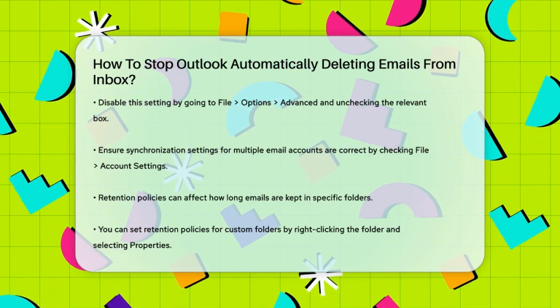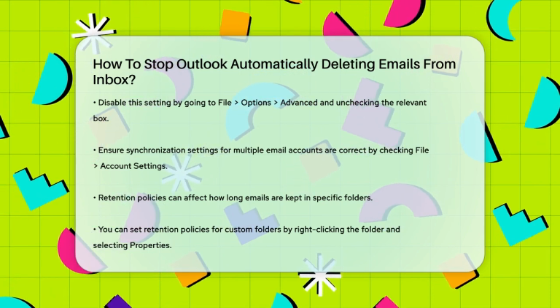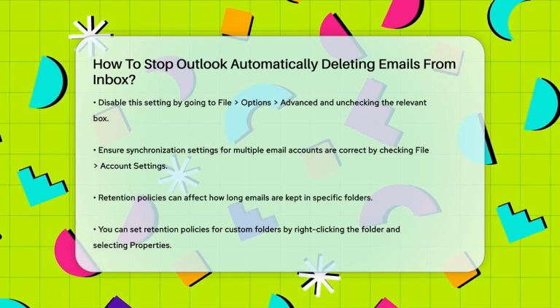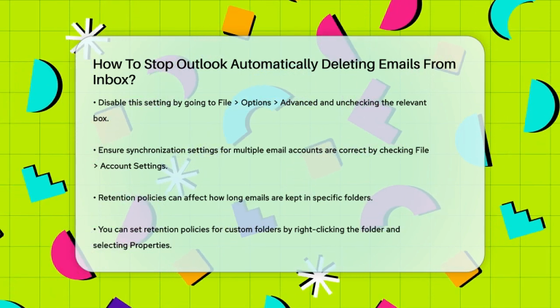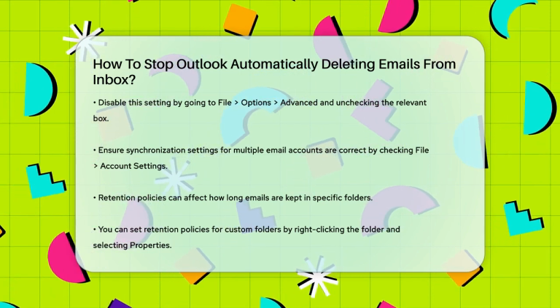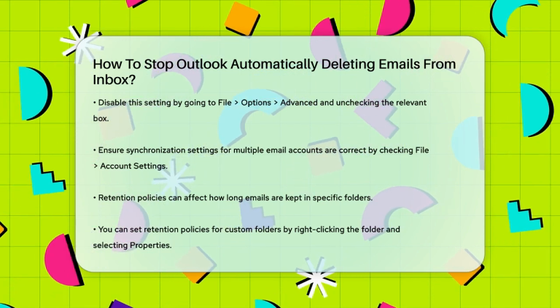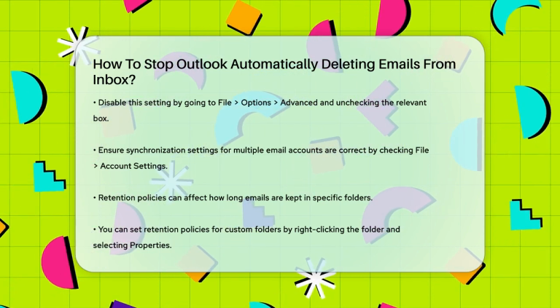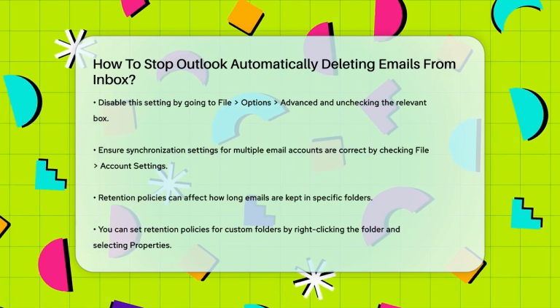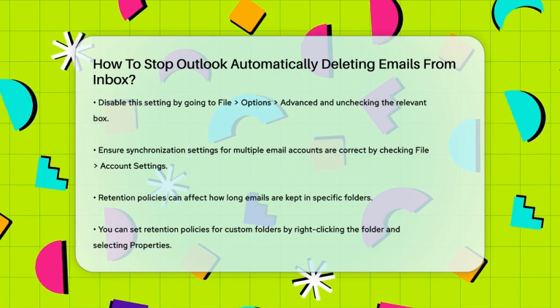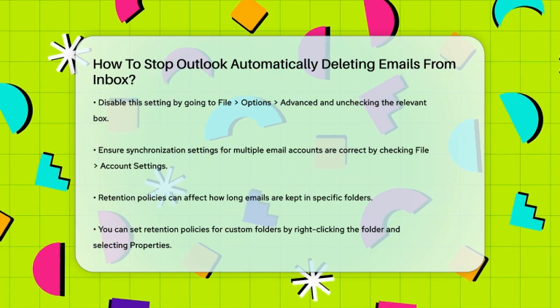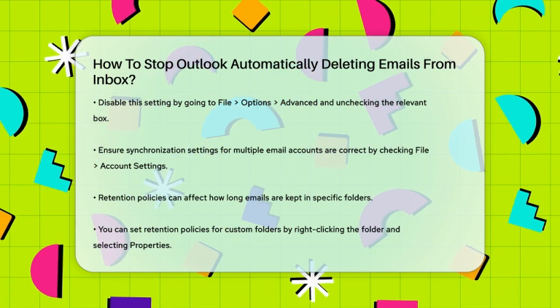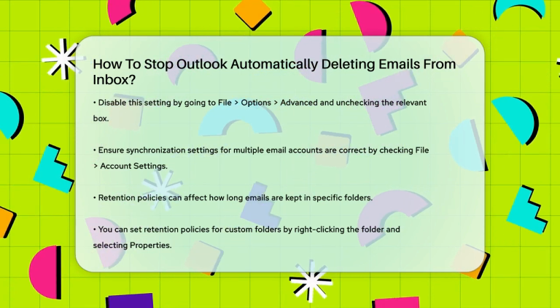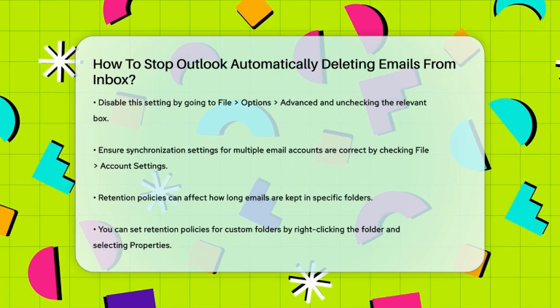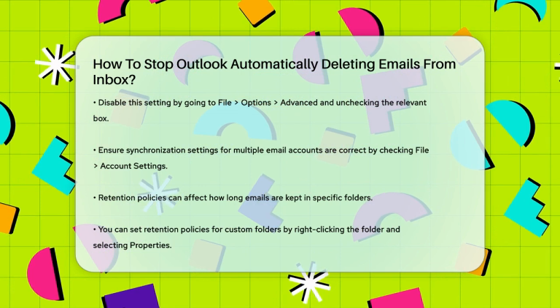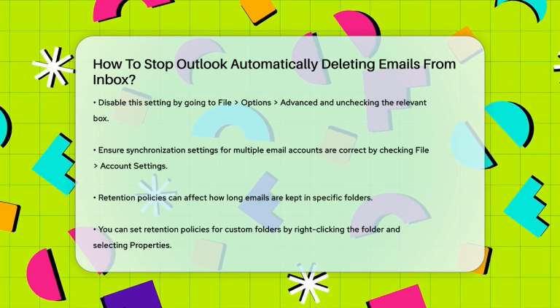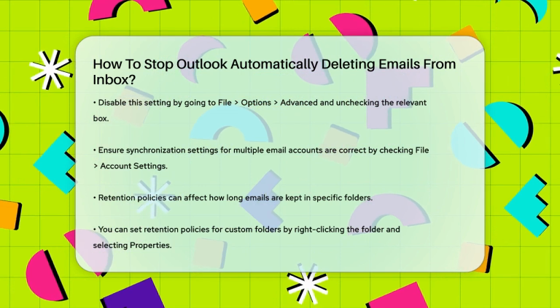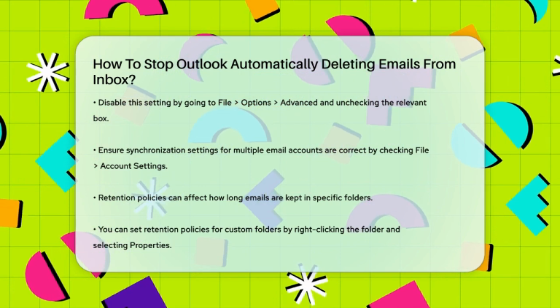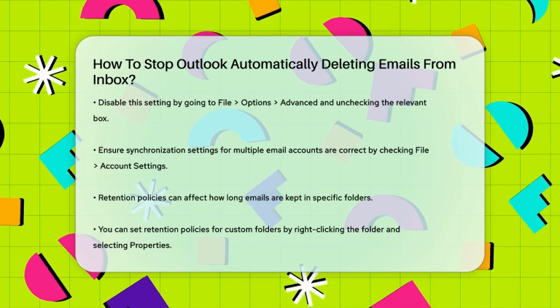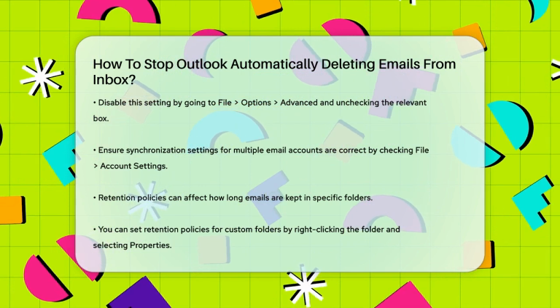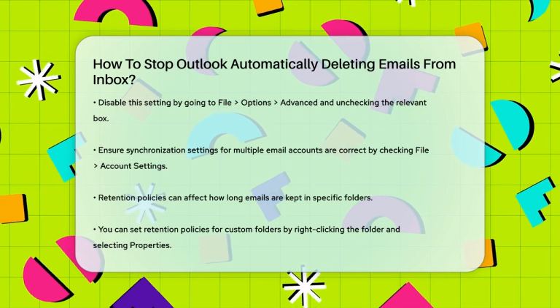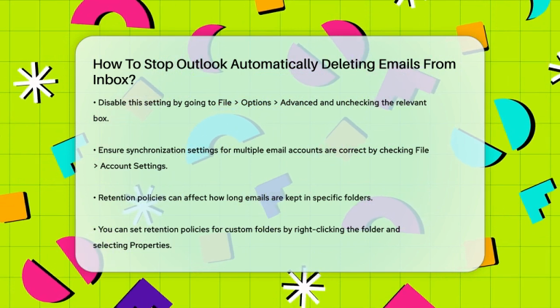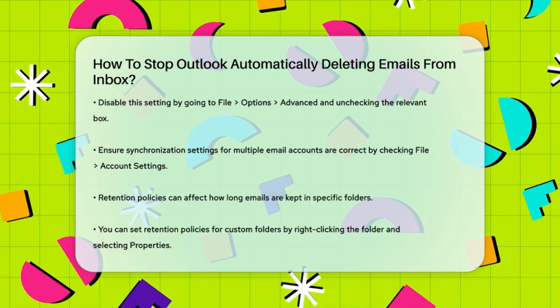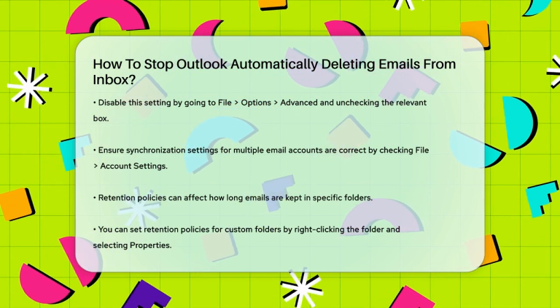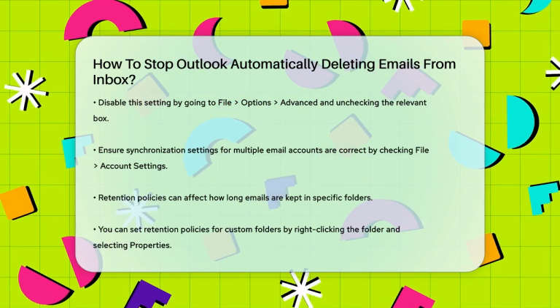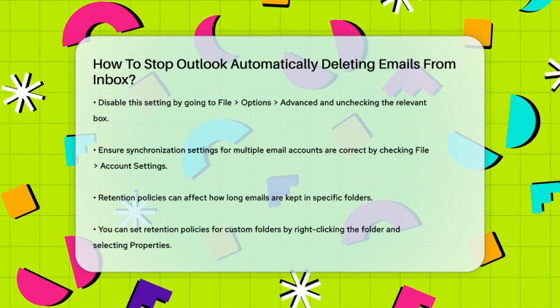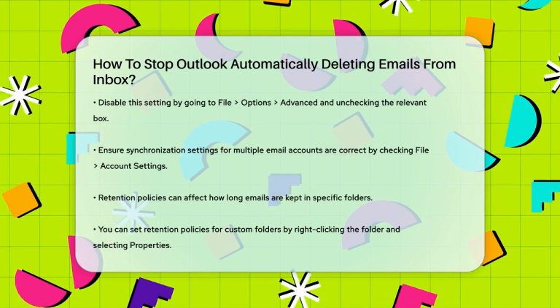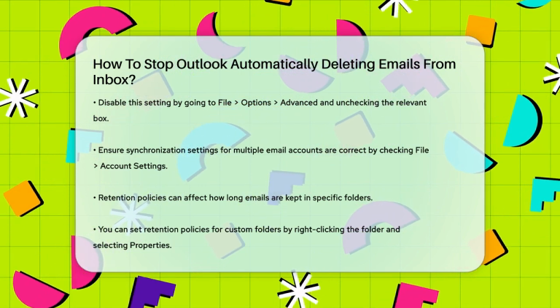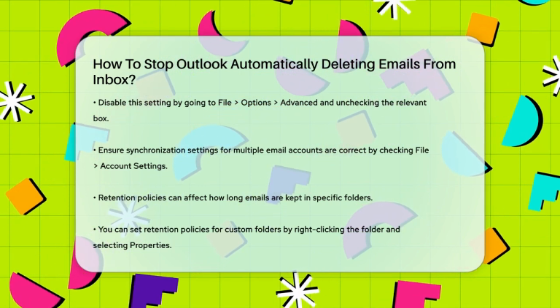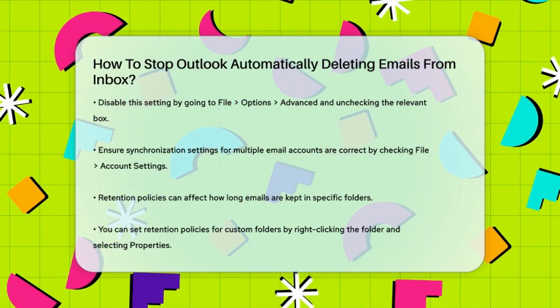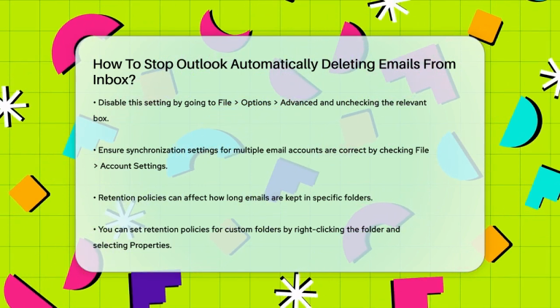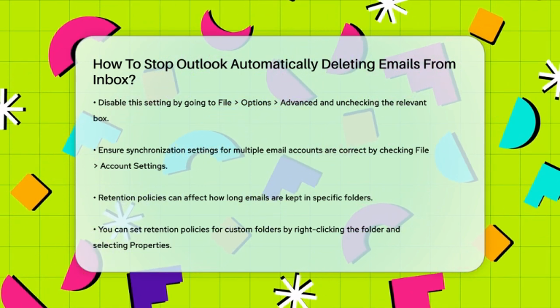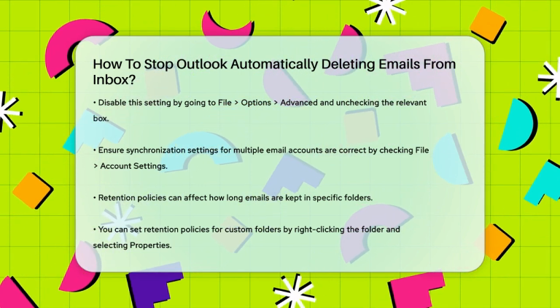By following these steps, you can ensure that your important emails are not automatically deleted from your Outlook Inbox. It's always a good idea to double-check your settings and rules to avoid any unexpected email loss.